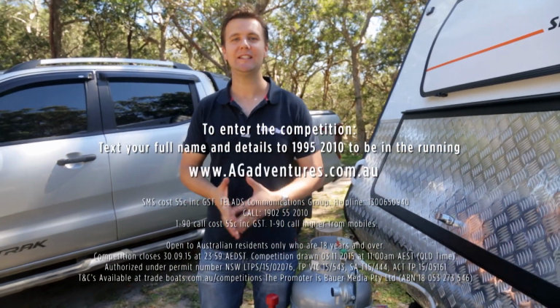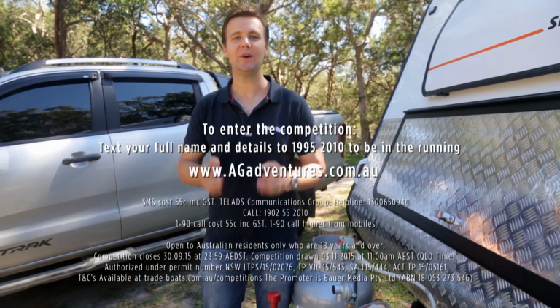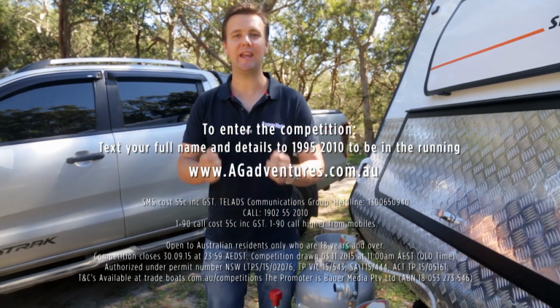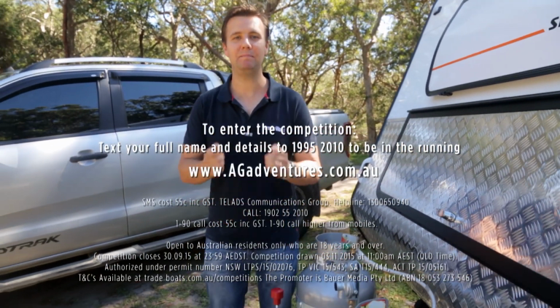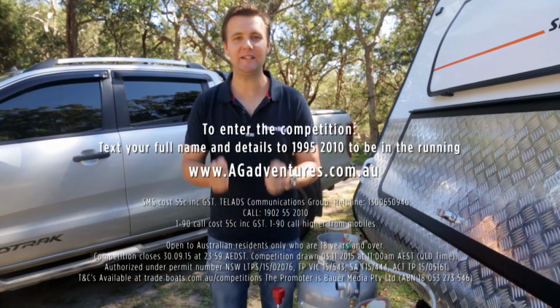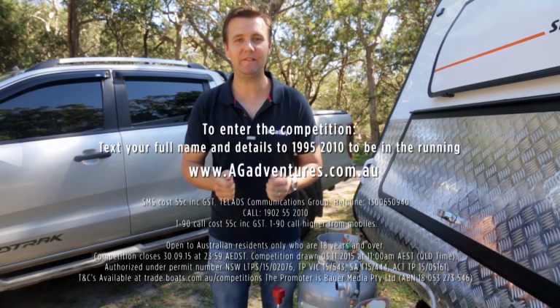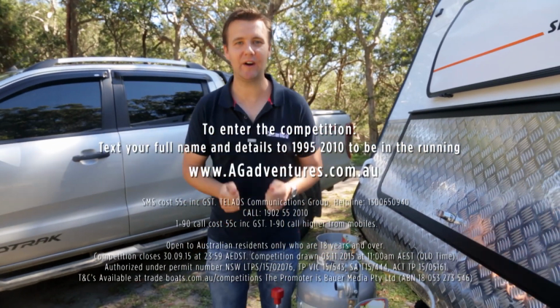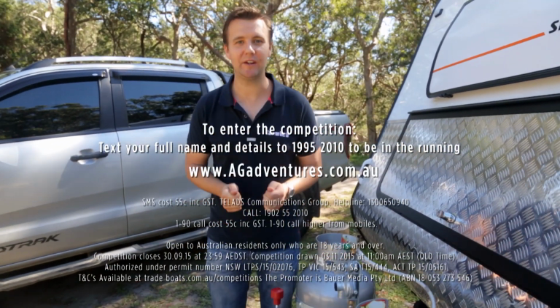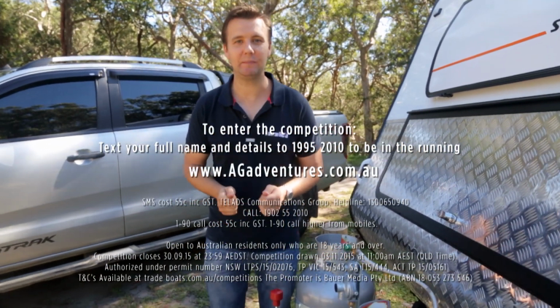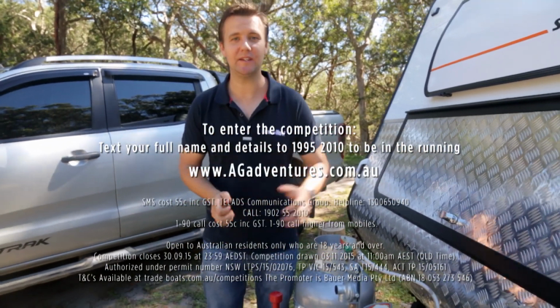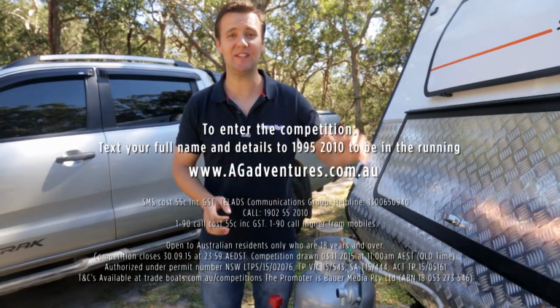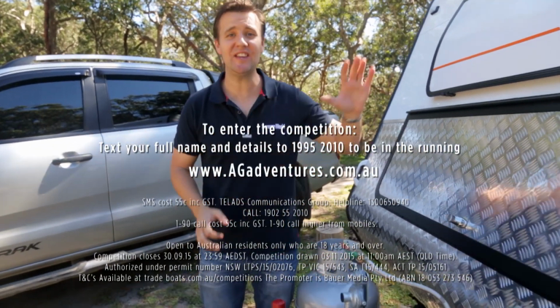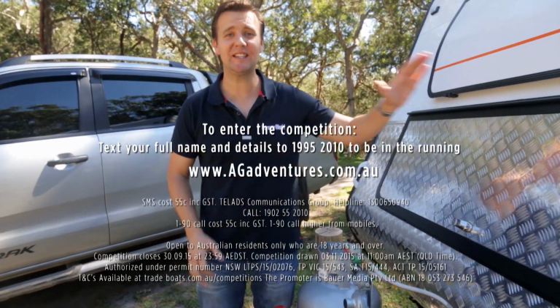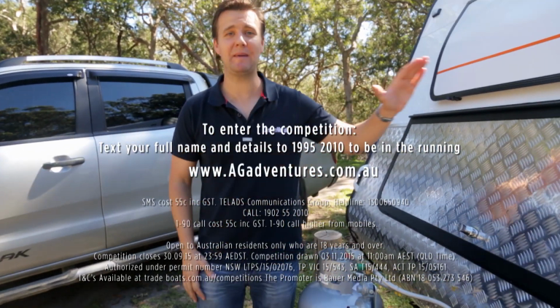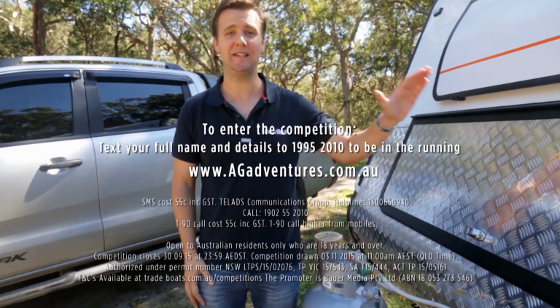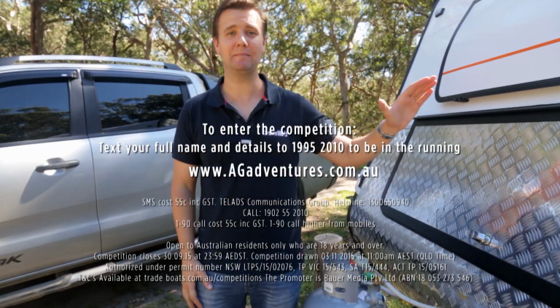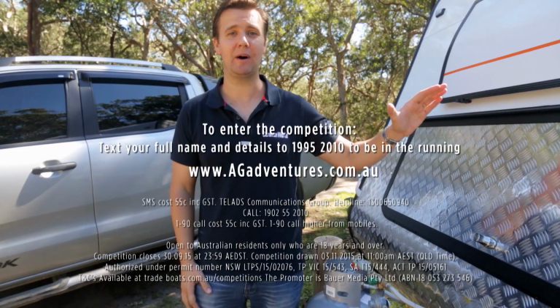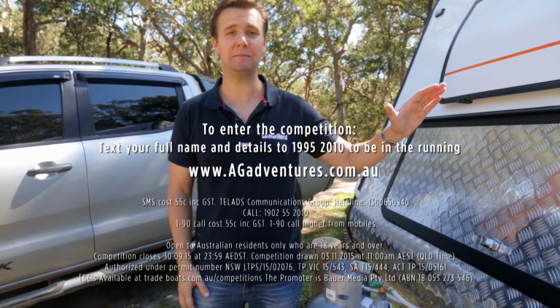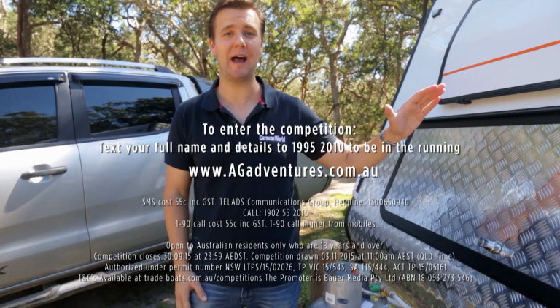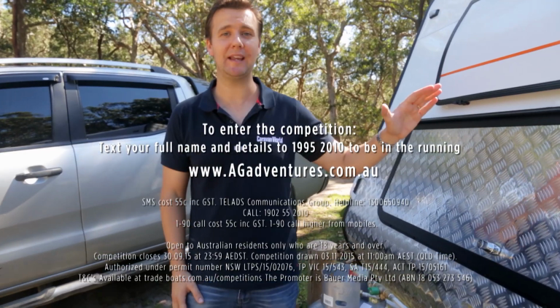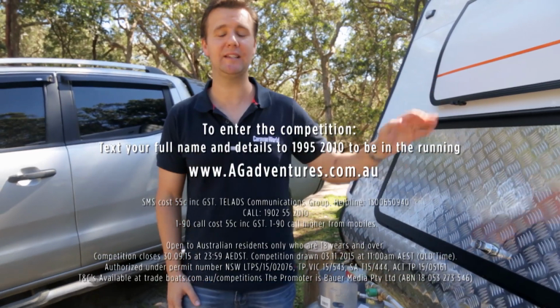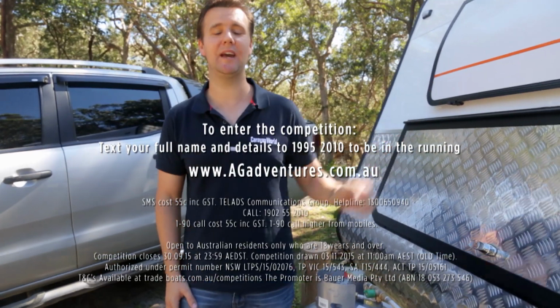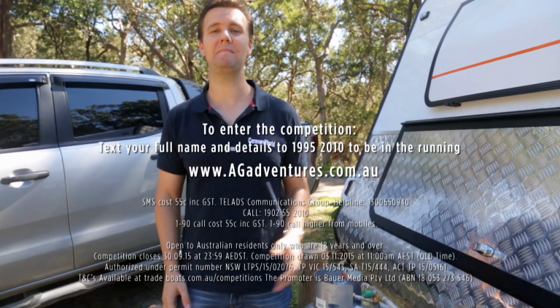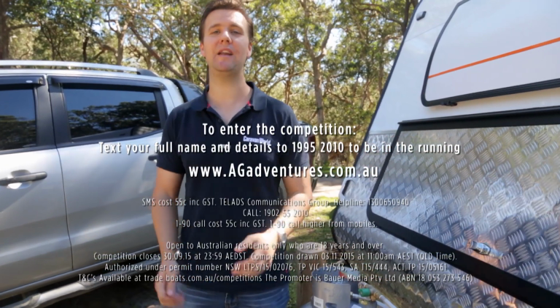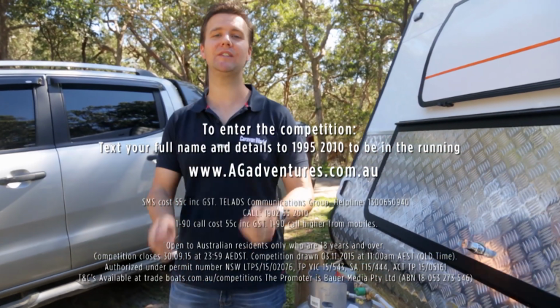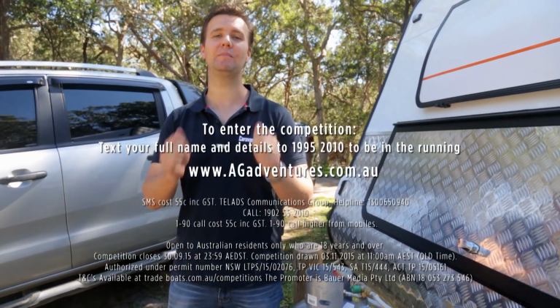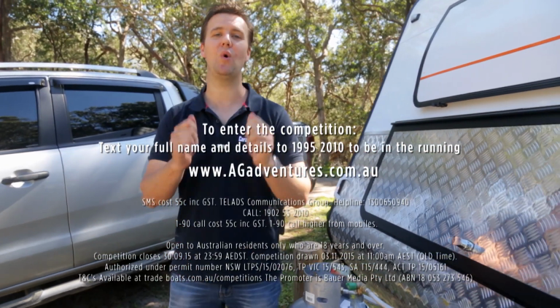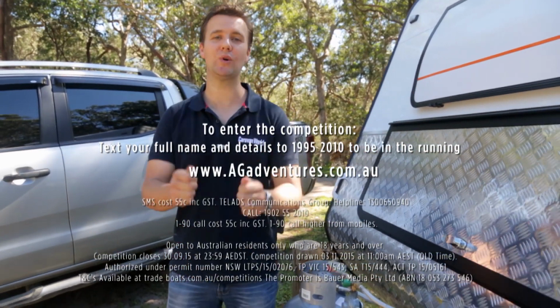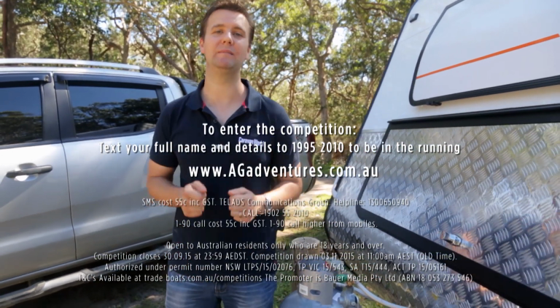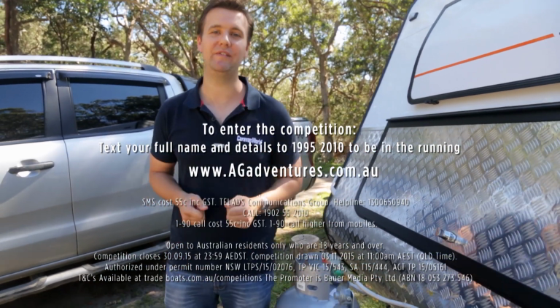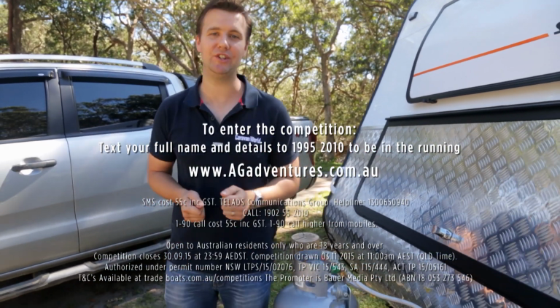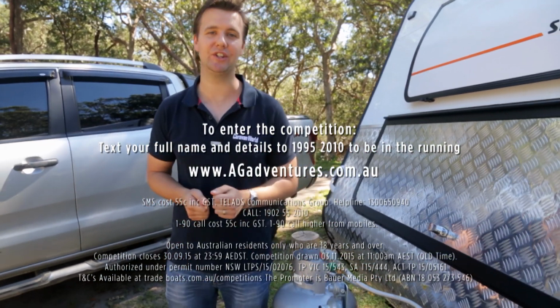So get busy folks, because this amazing prize pack is going to make for some awesome adventures.